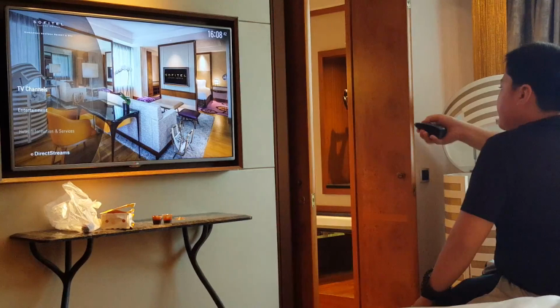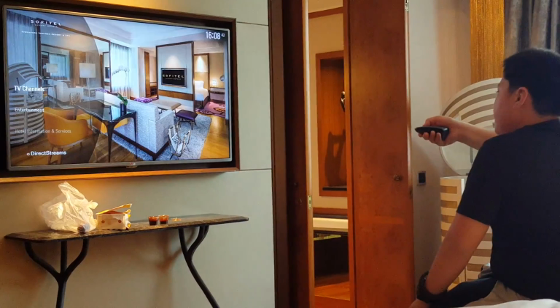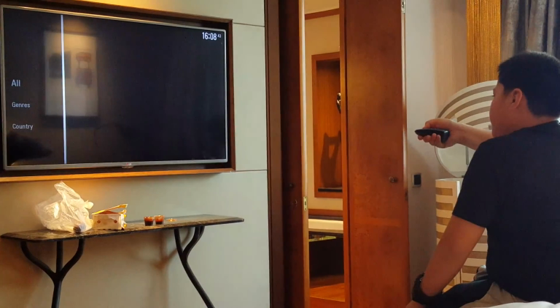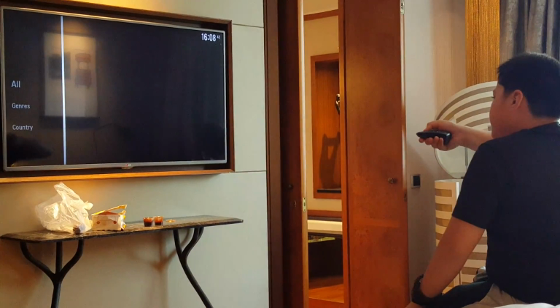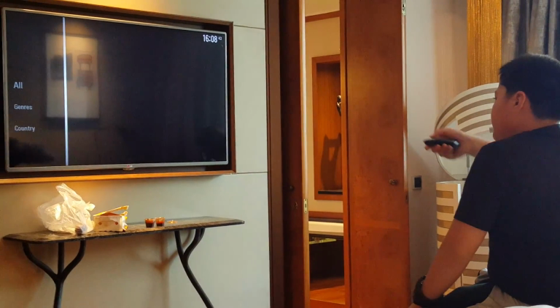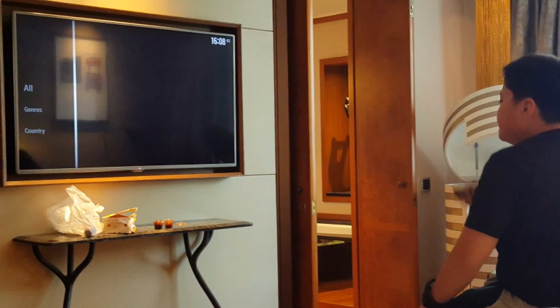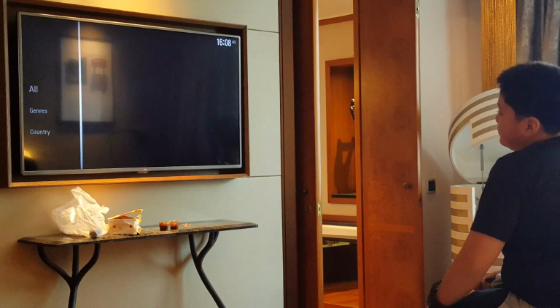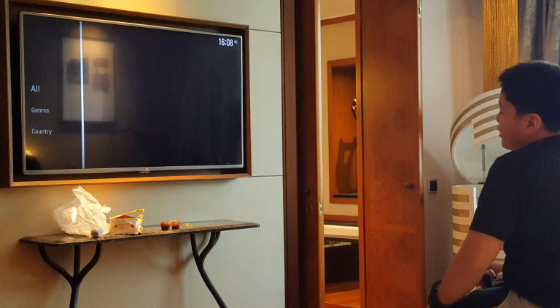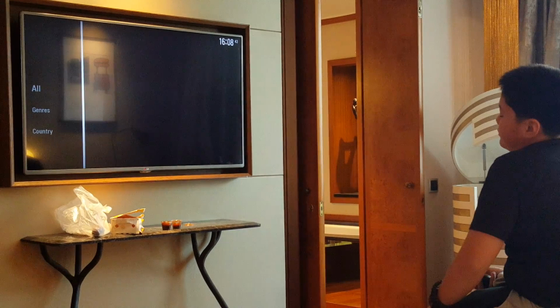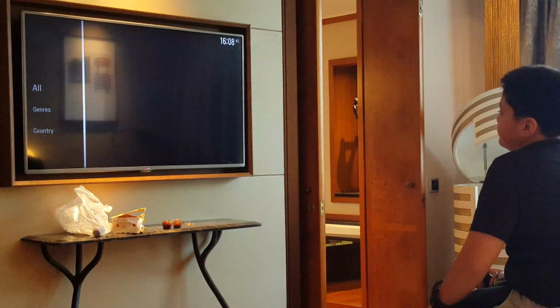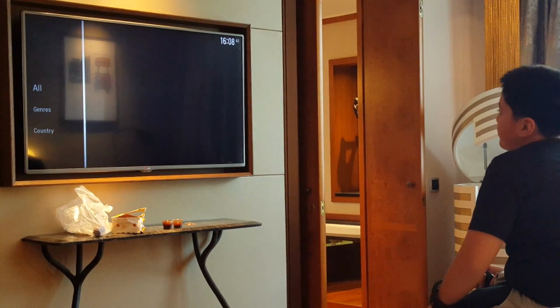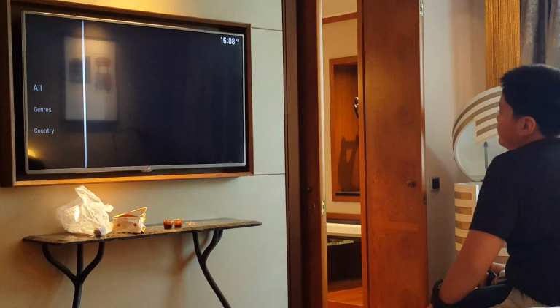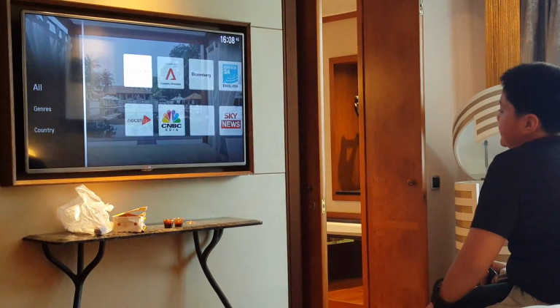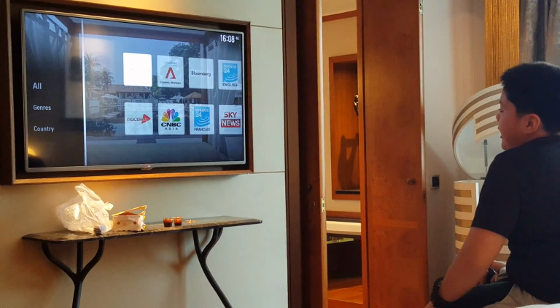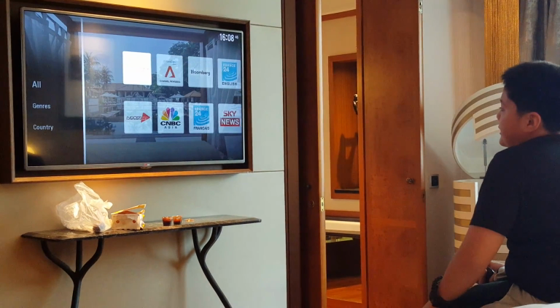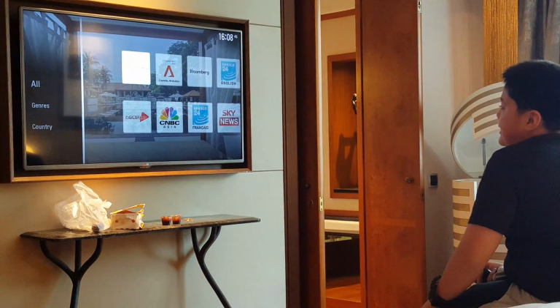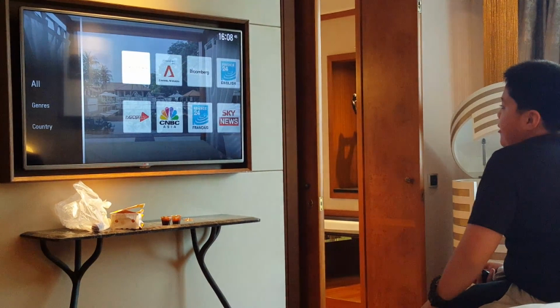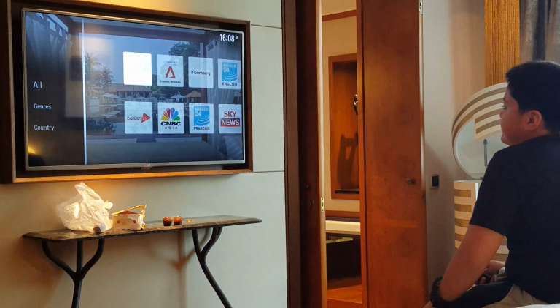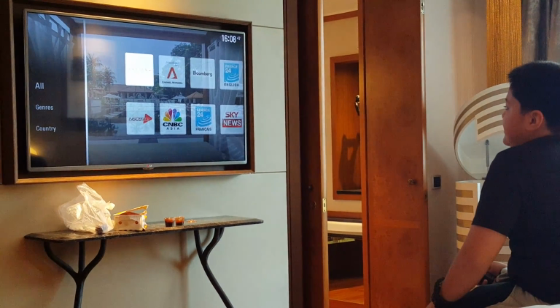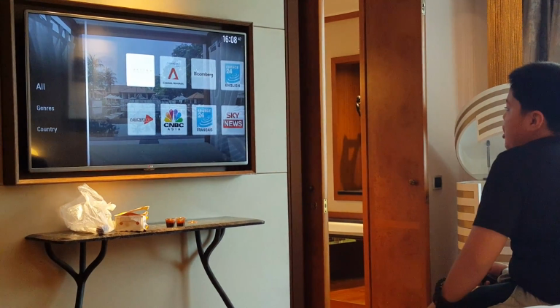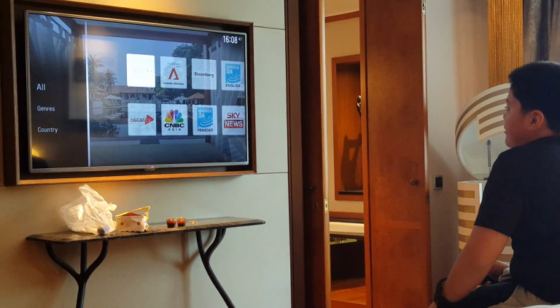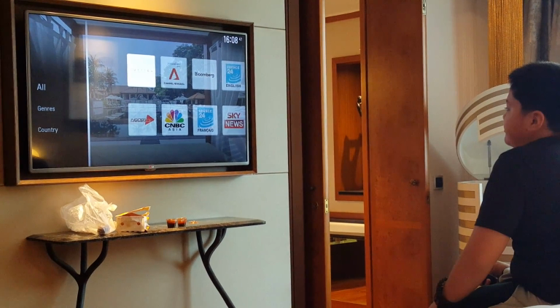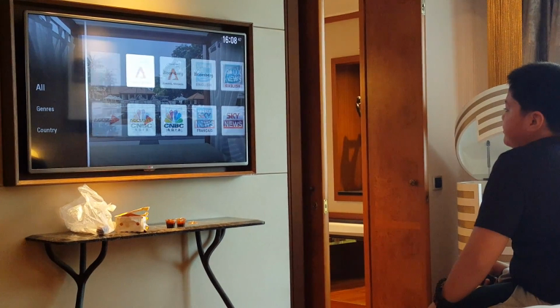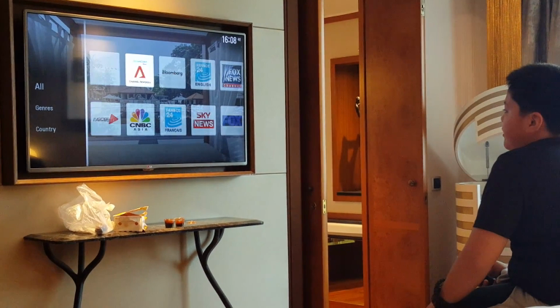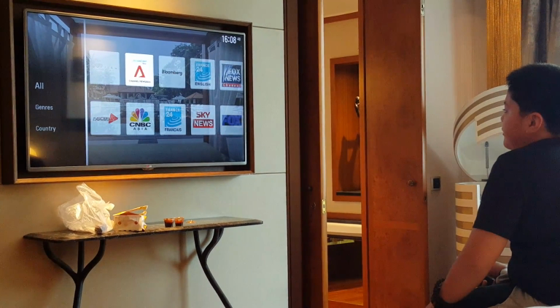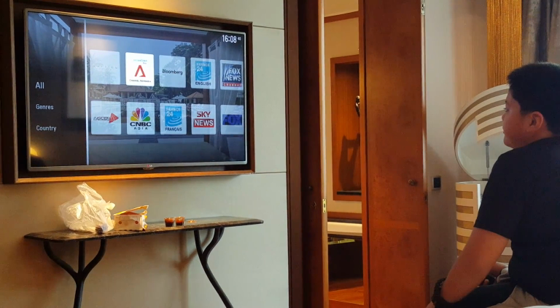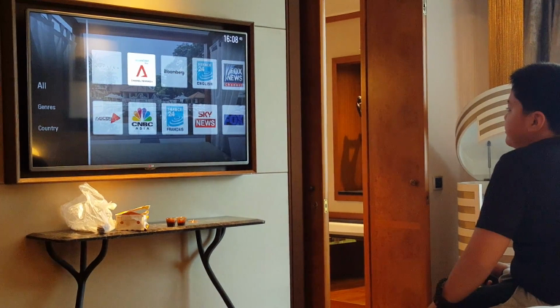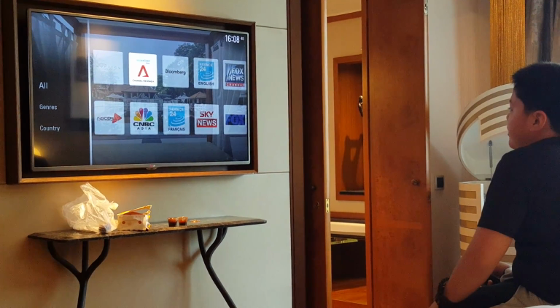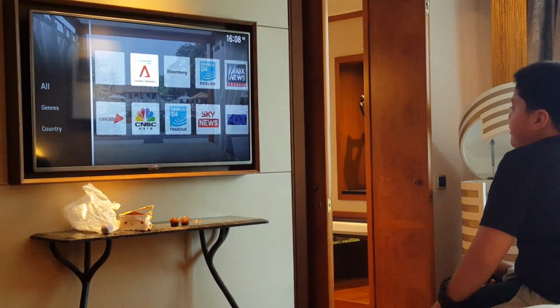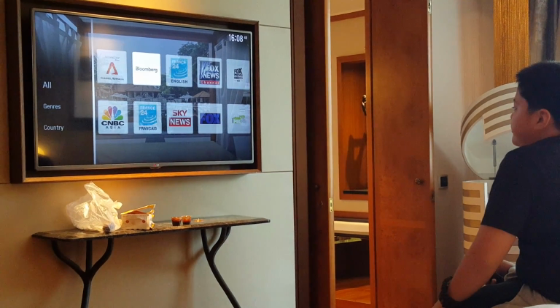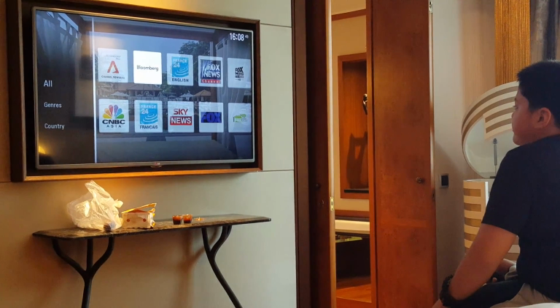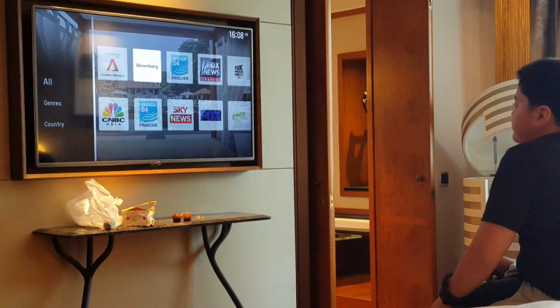It's time to relax here at Sofitel Singapore on Sentosa Island. See you next time!